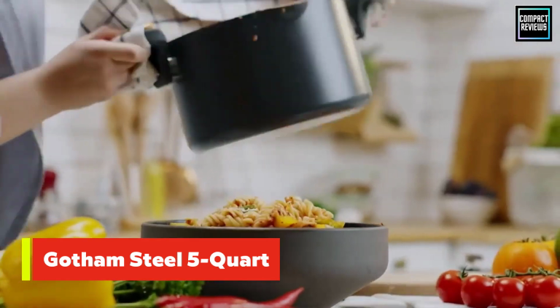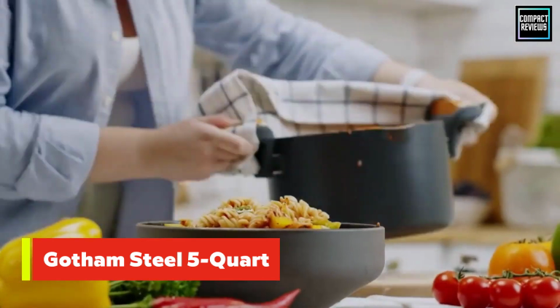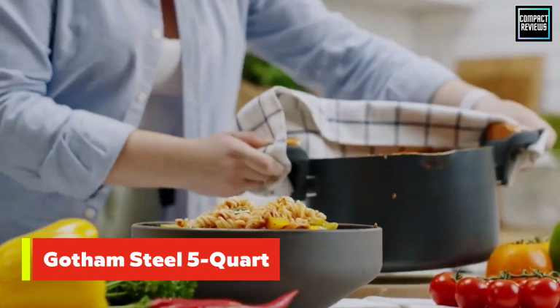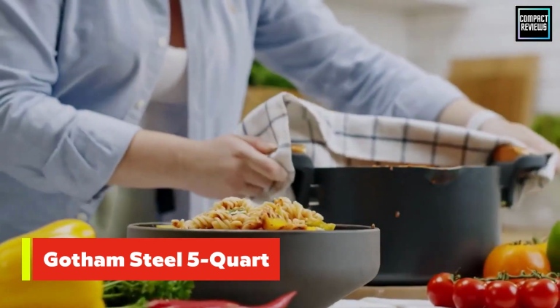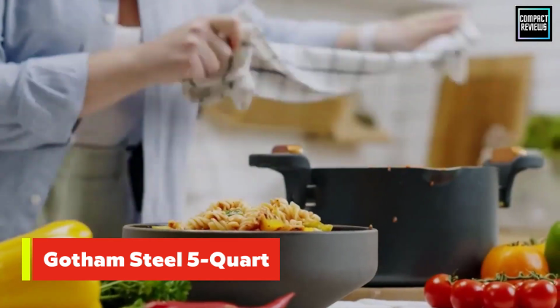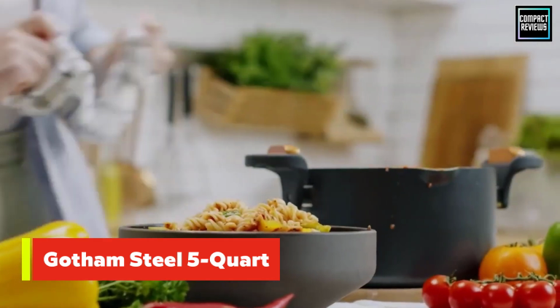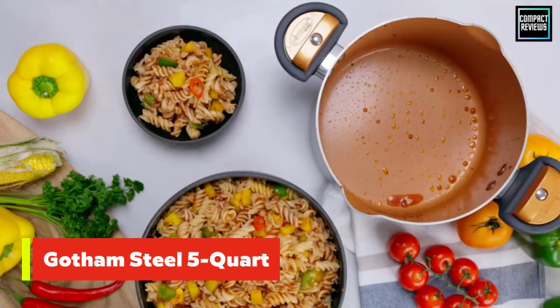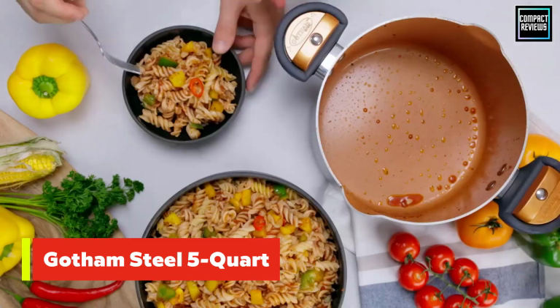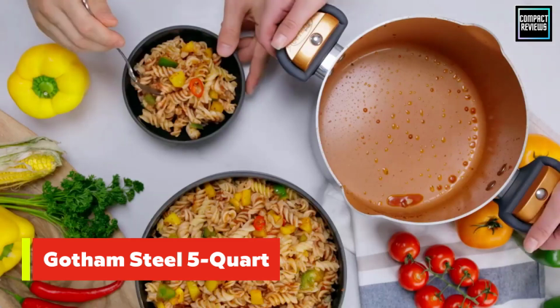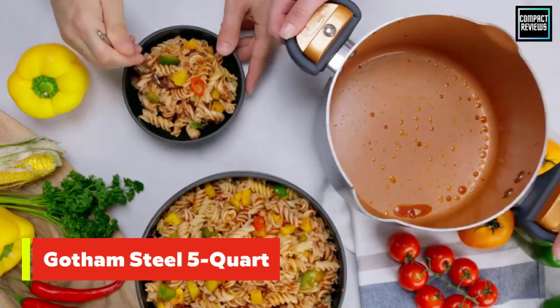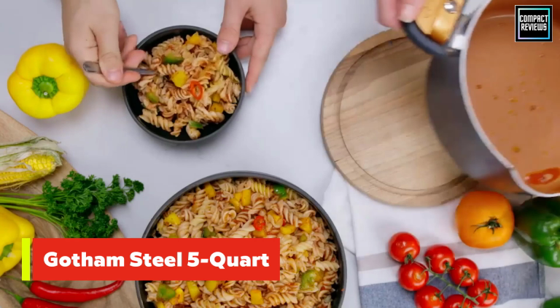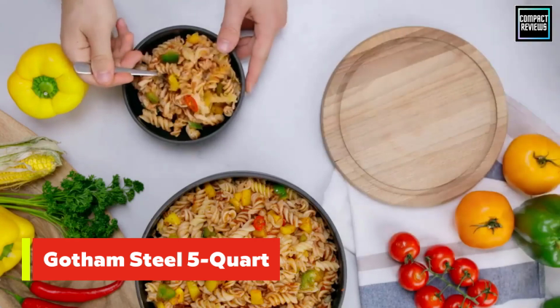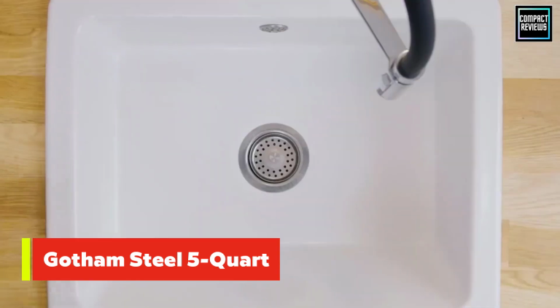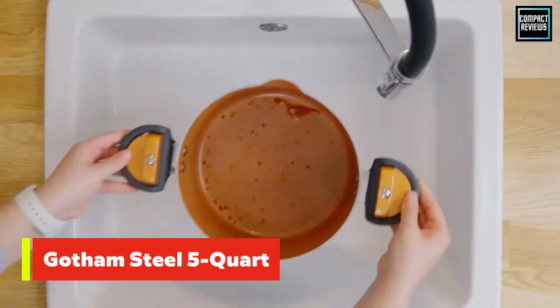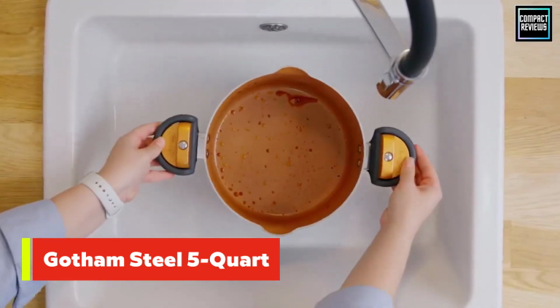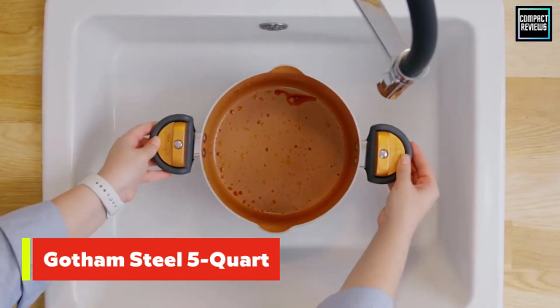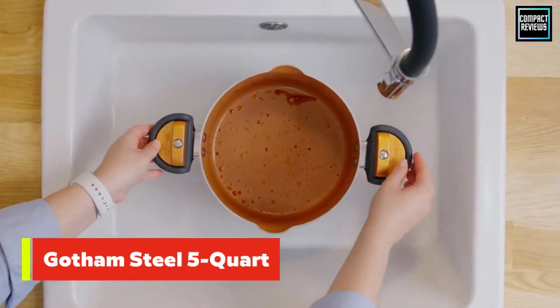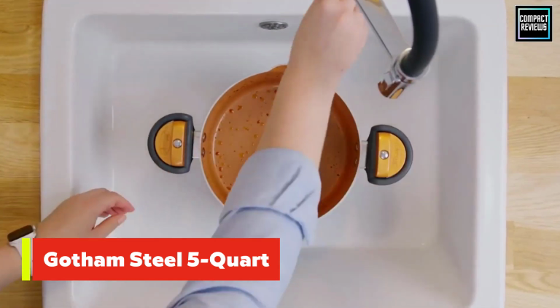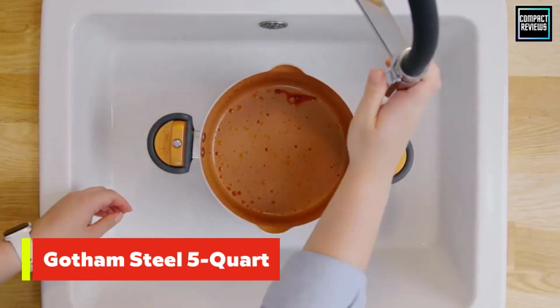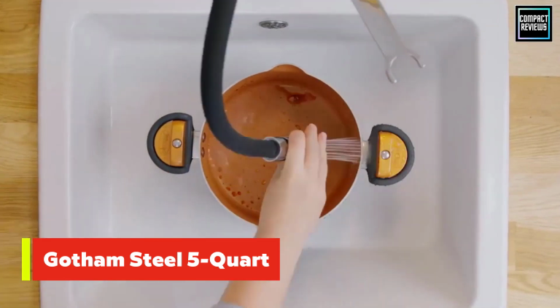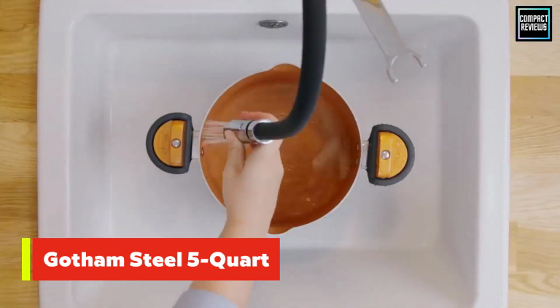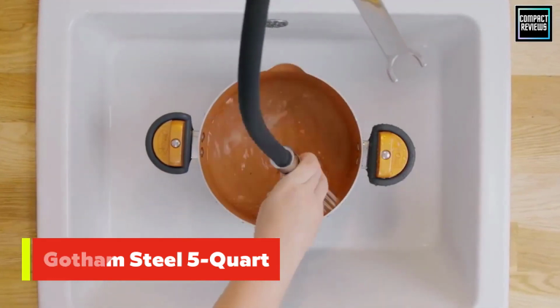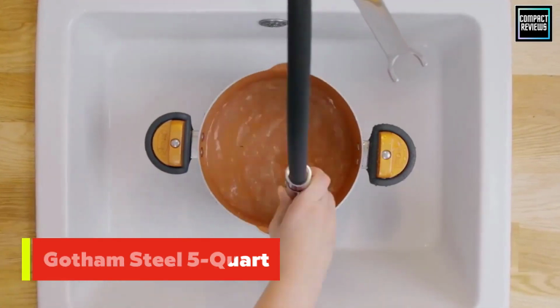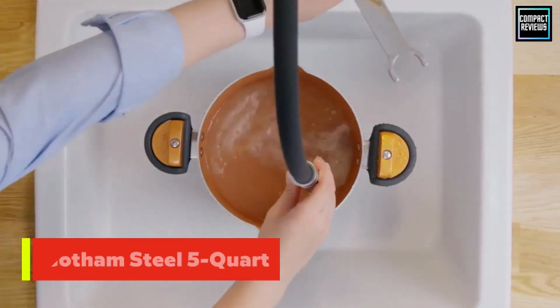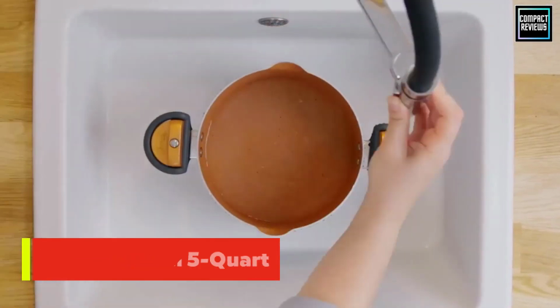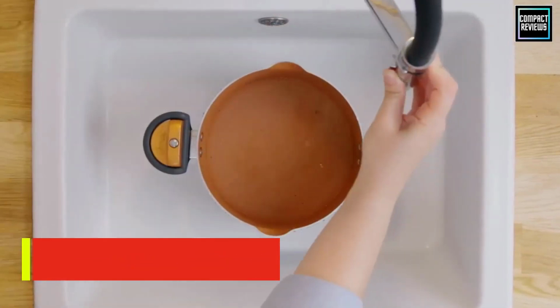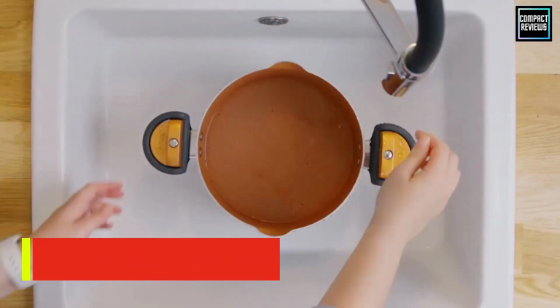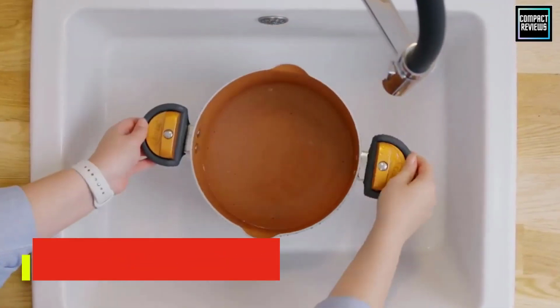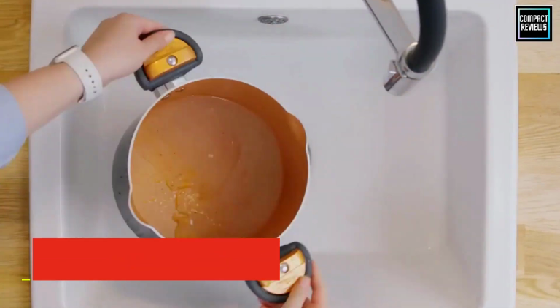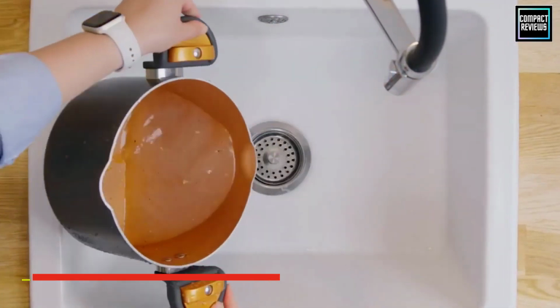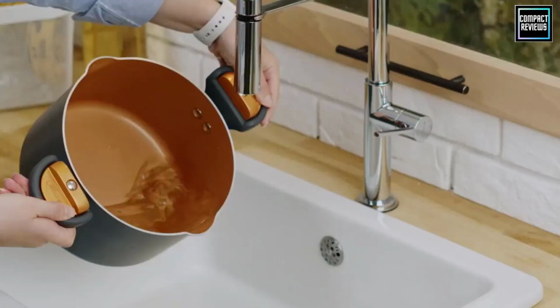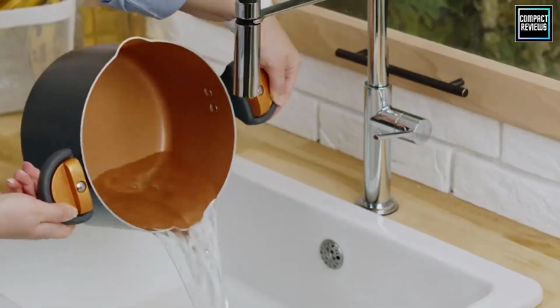The pot is both oven and dishwasher safe, so it can also be used for baking casseroles with effortless cleanup.